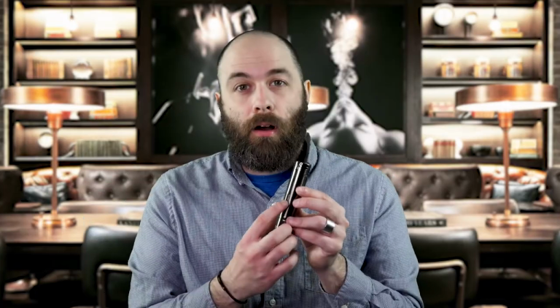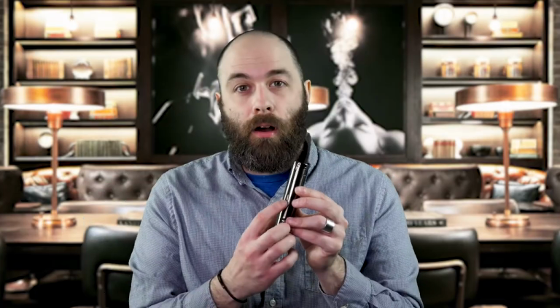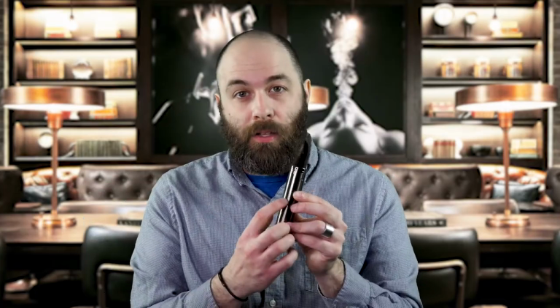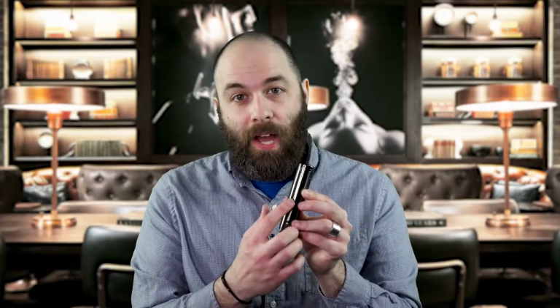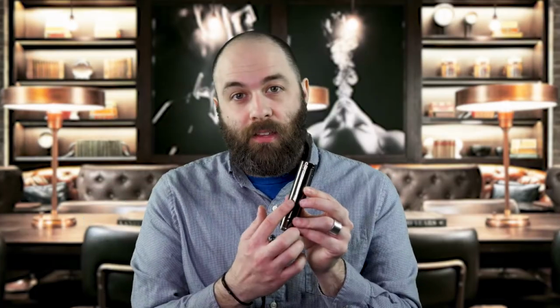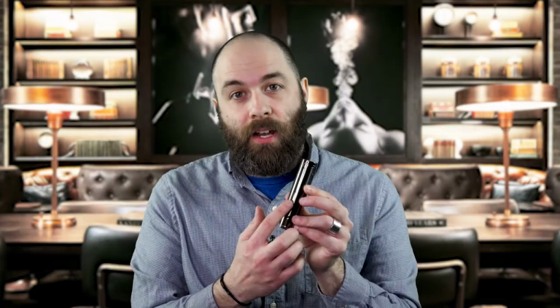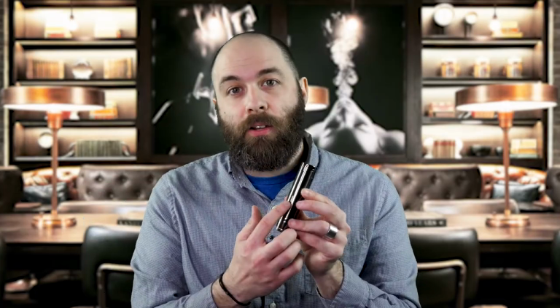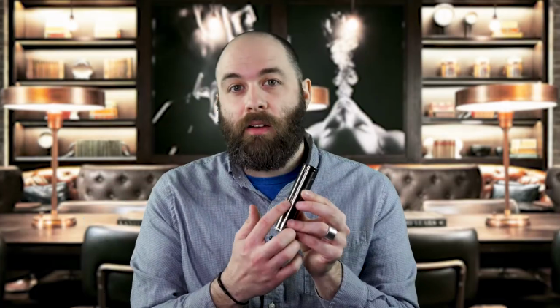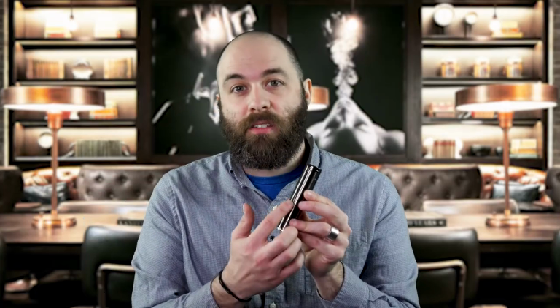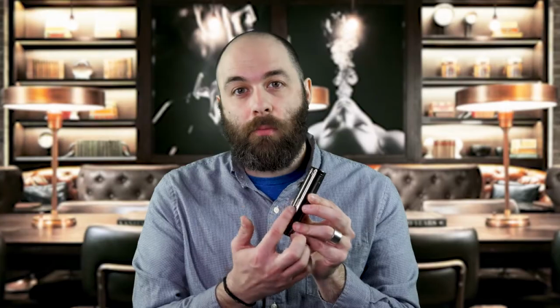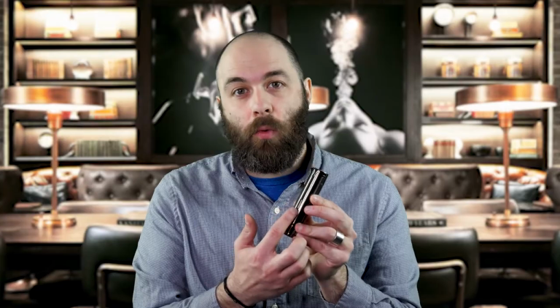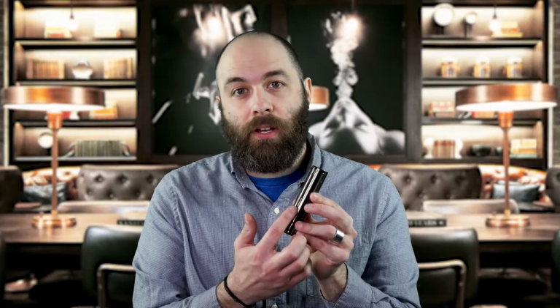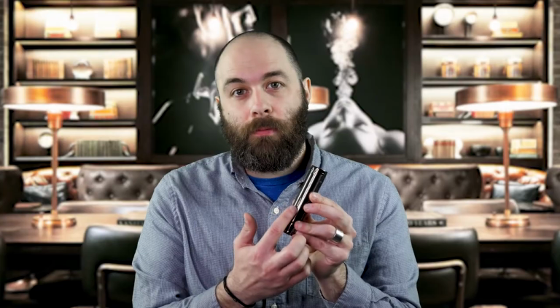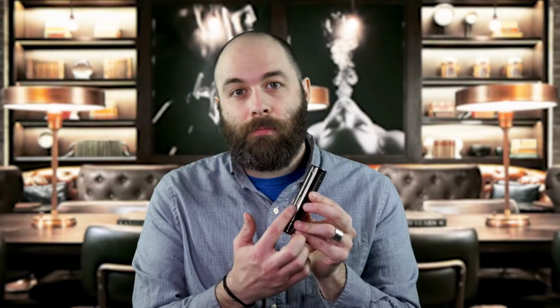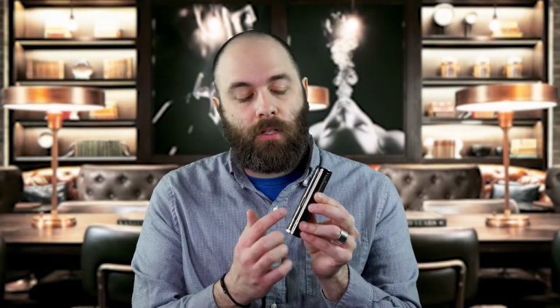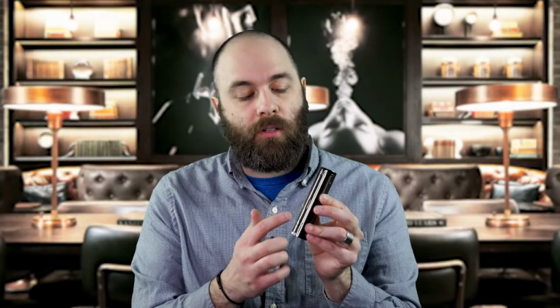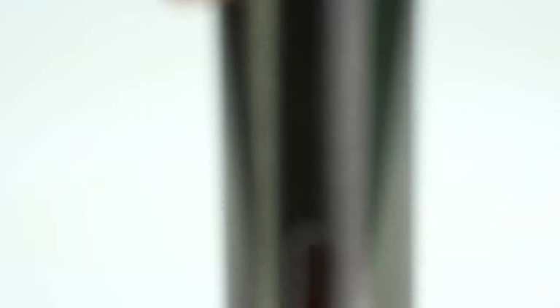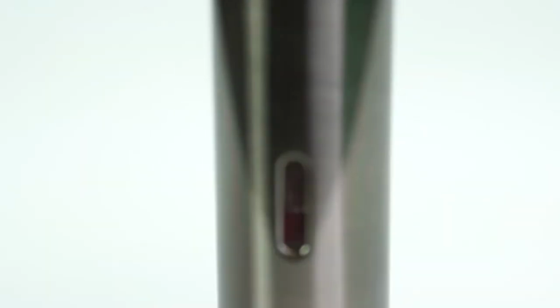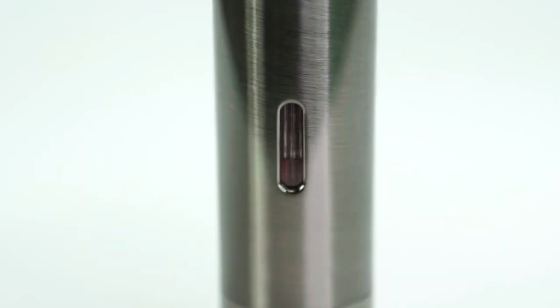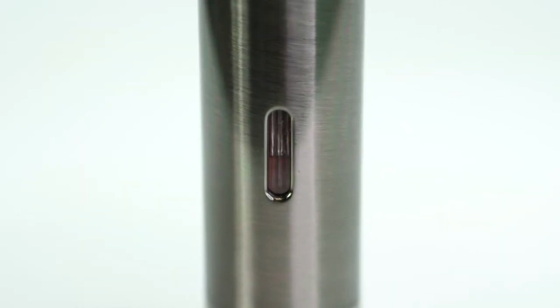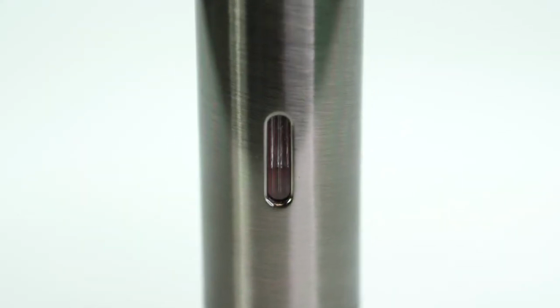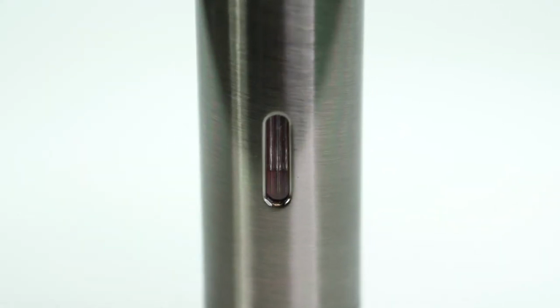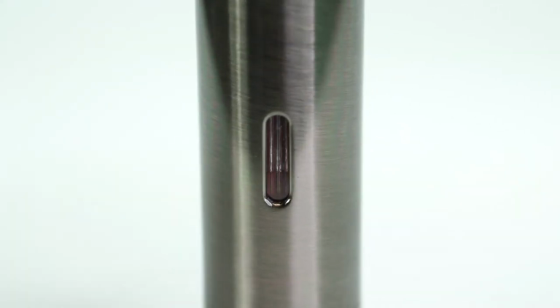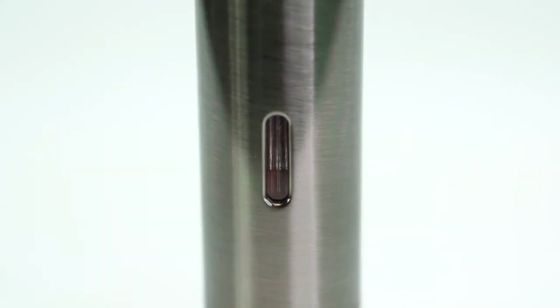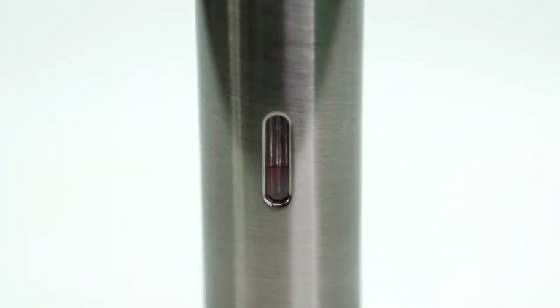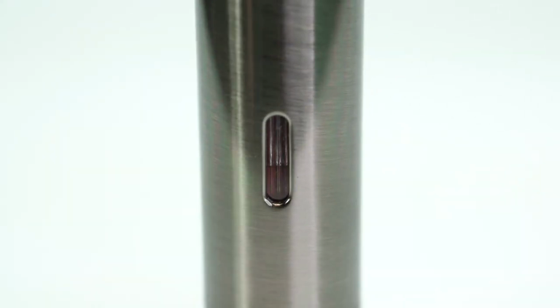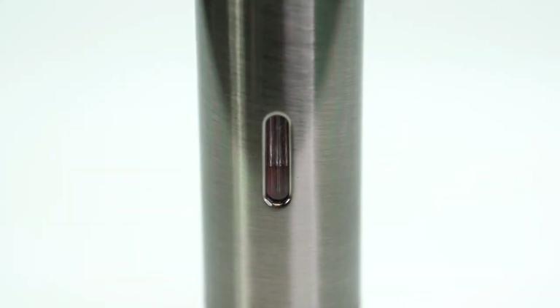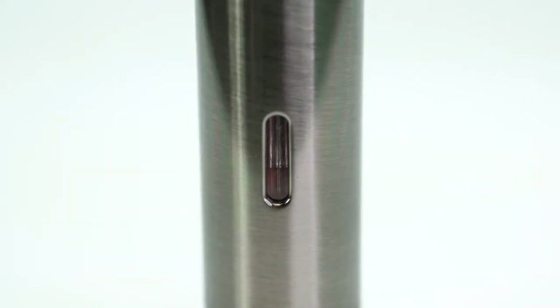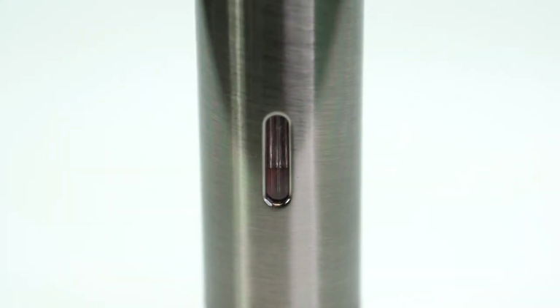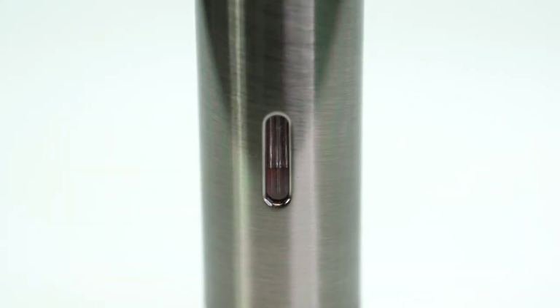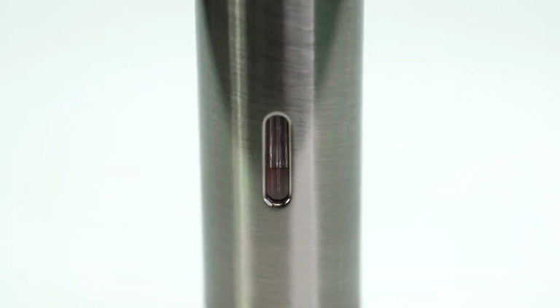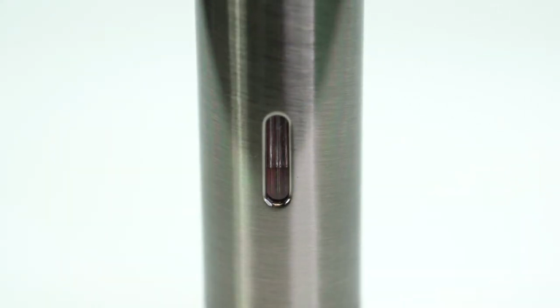On the back of the lighter you have this small window so you can see exactly how much butane fuel you have remaining.